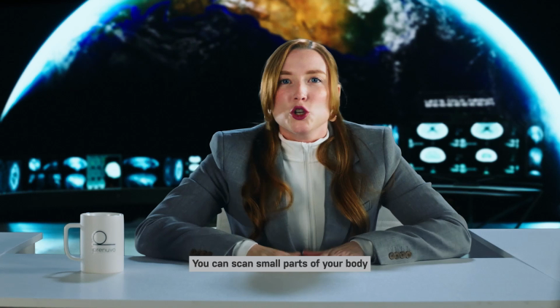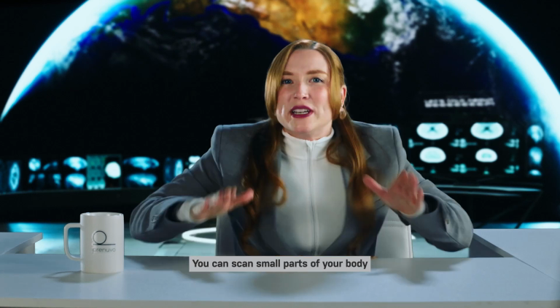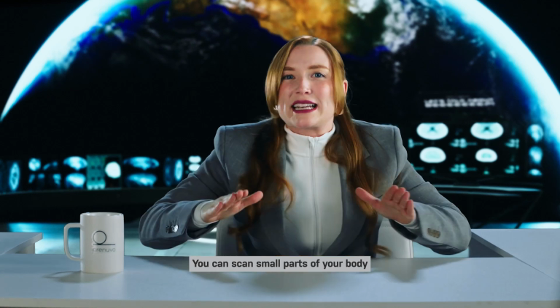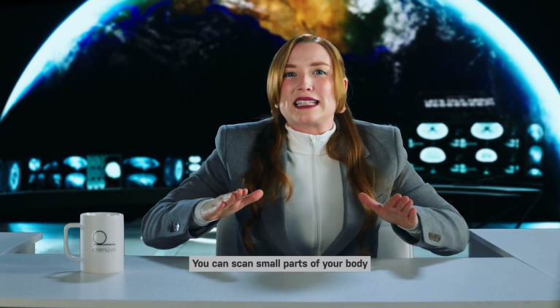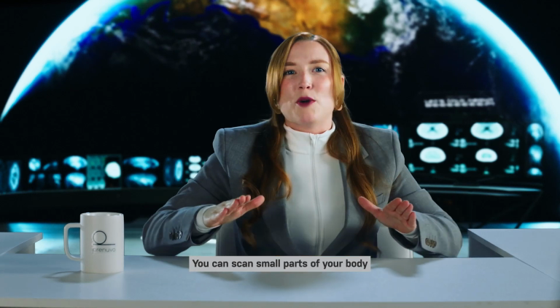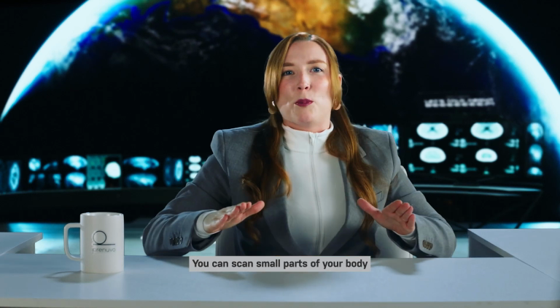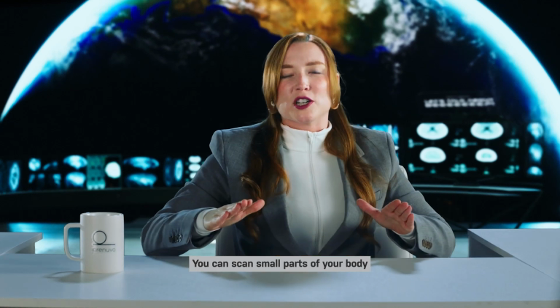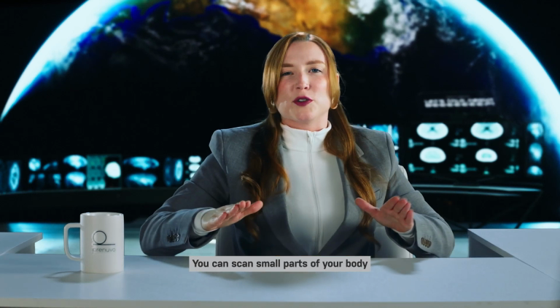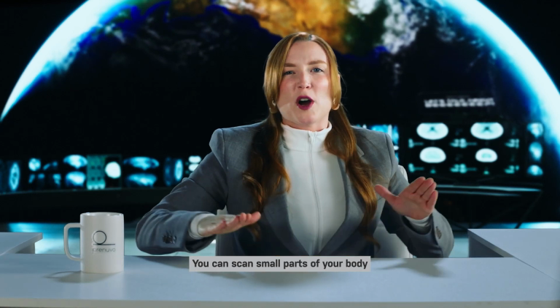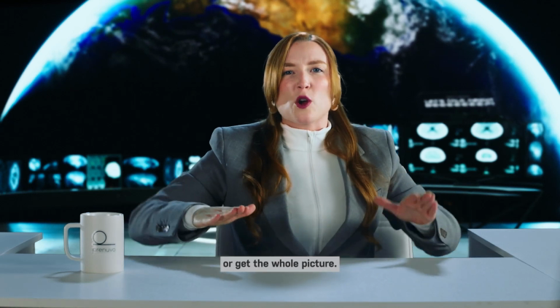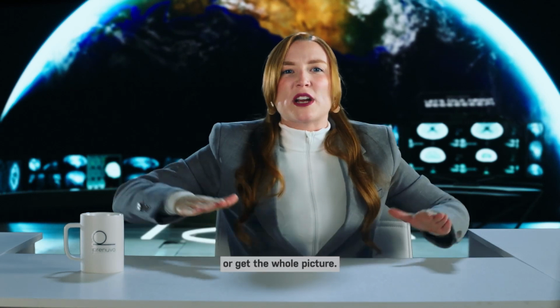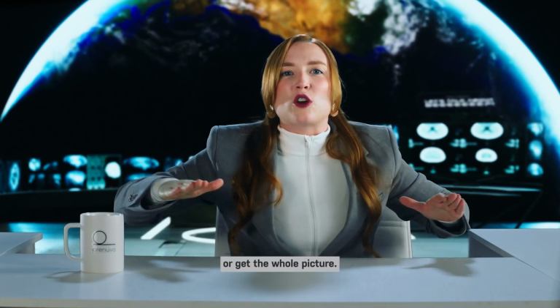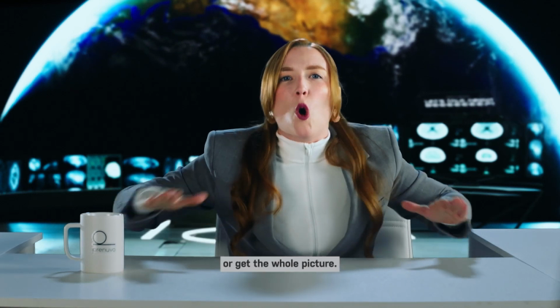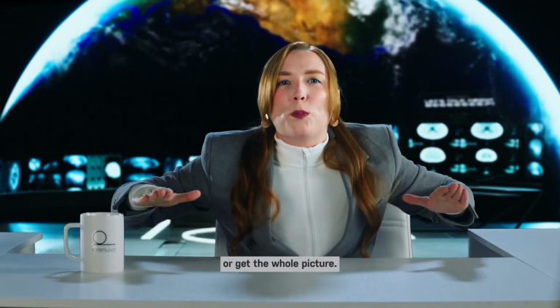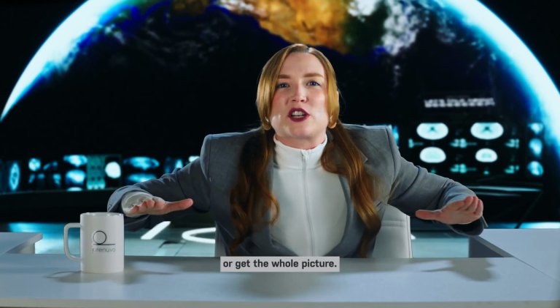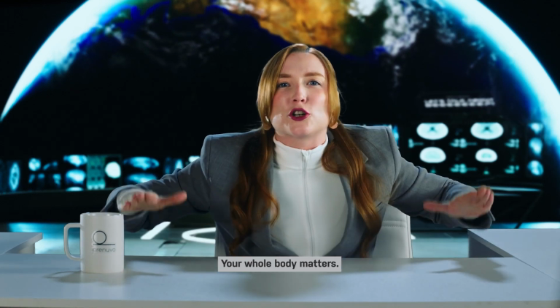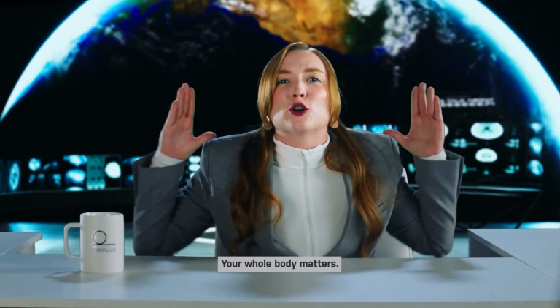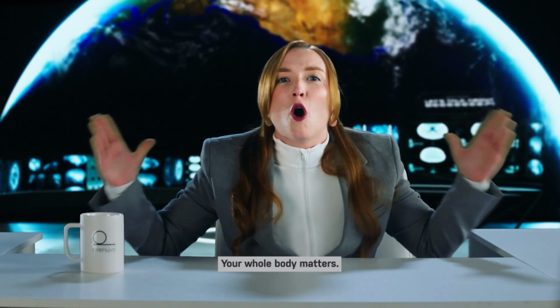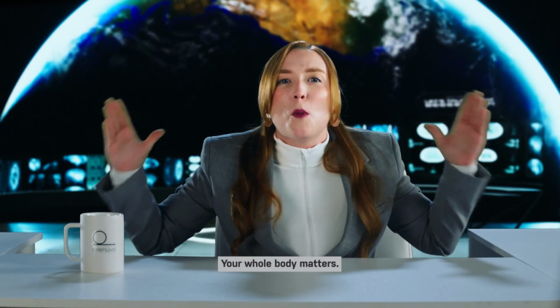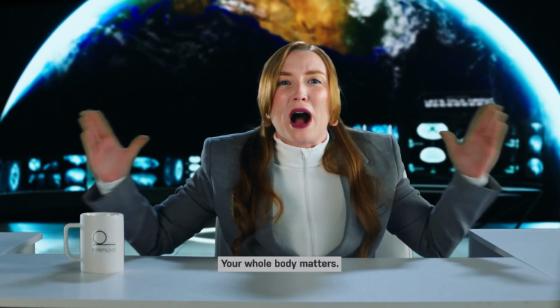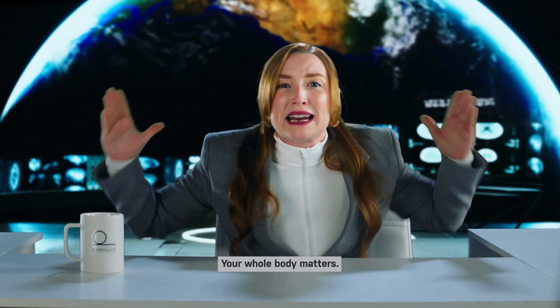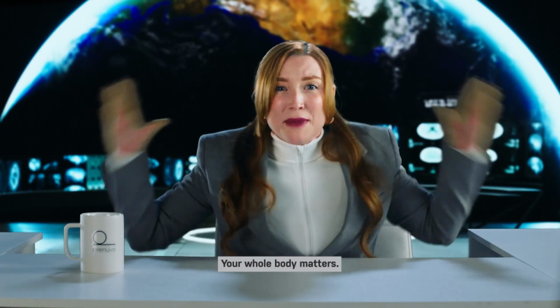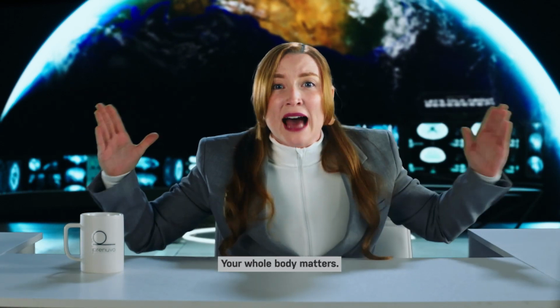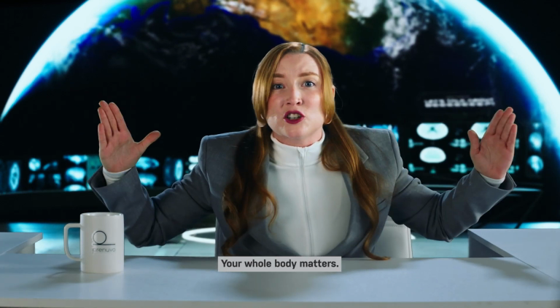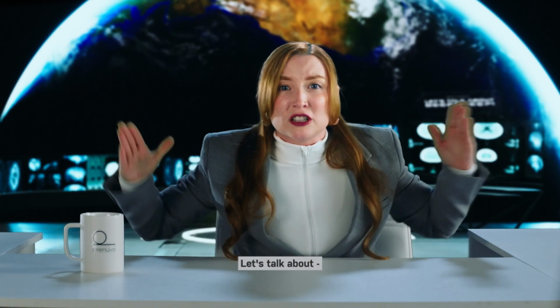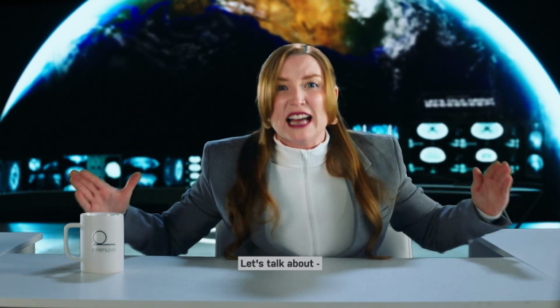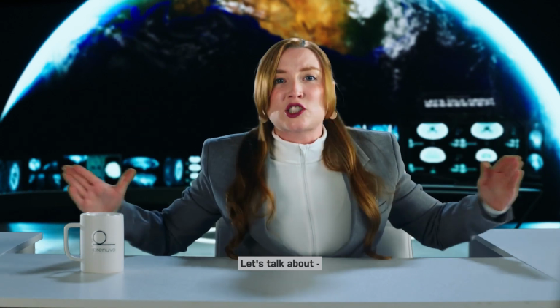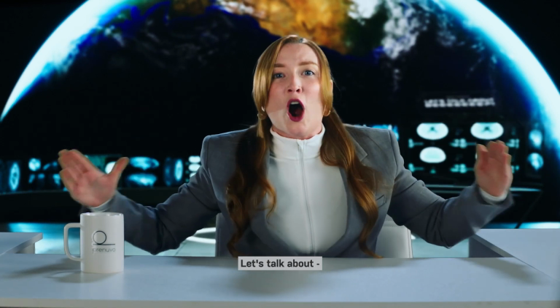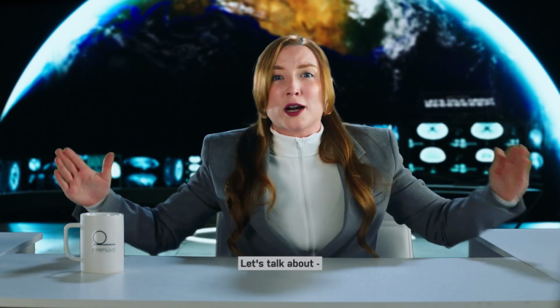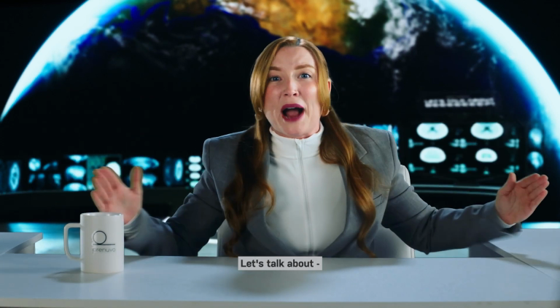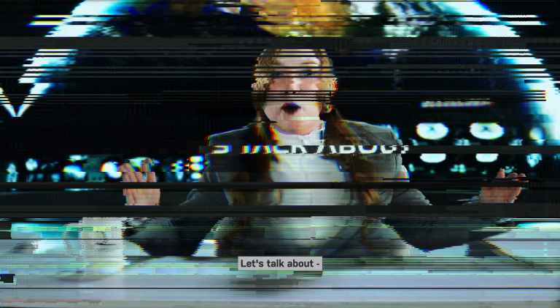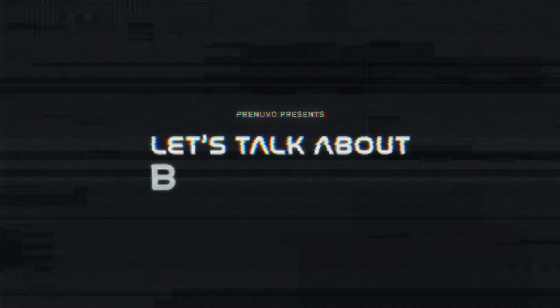You can scan small parts of your body or get the whole picture. Your whole body matters. Let's talk about...